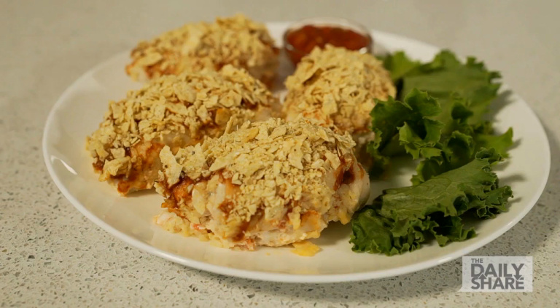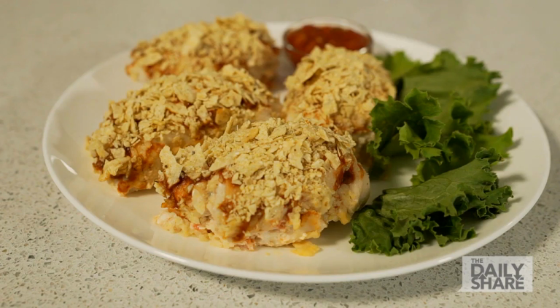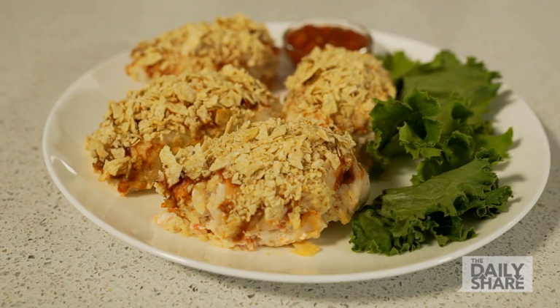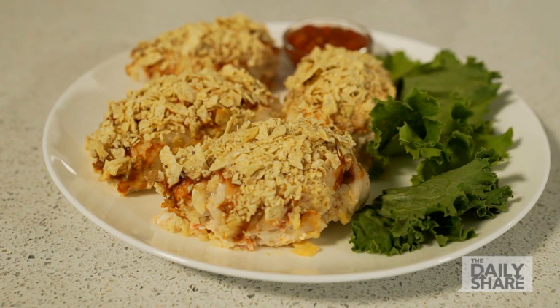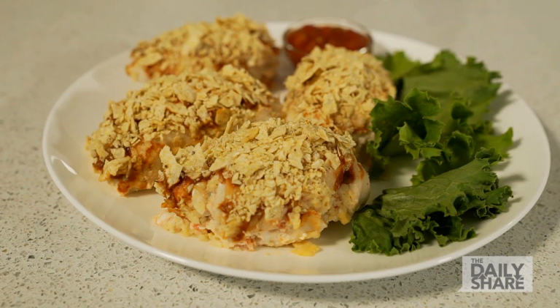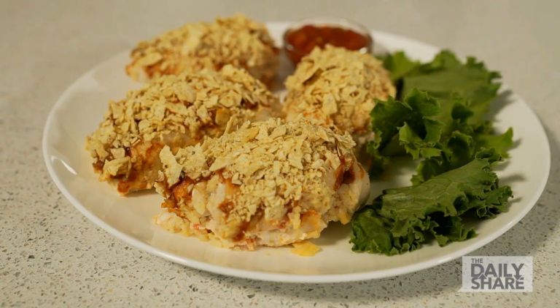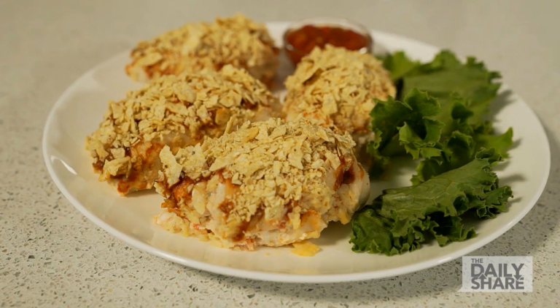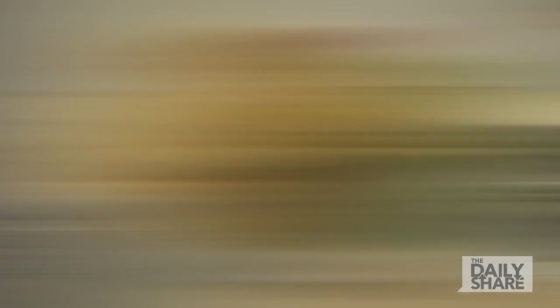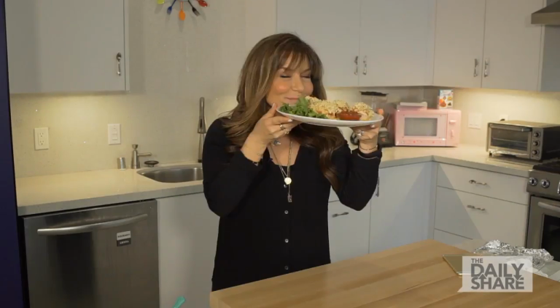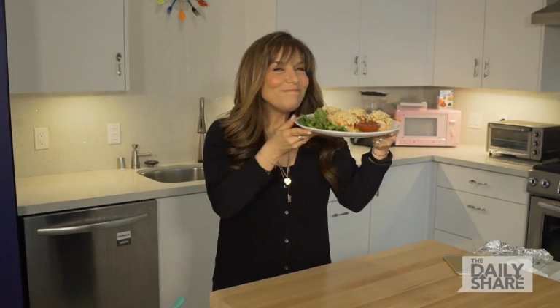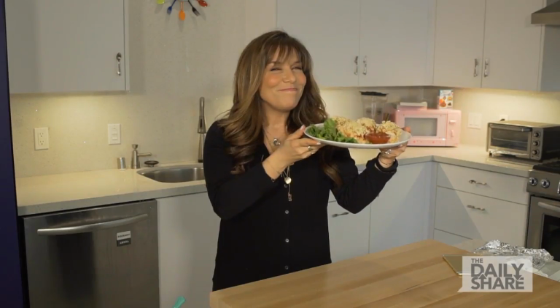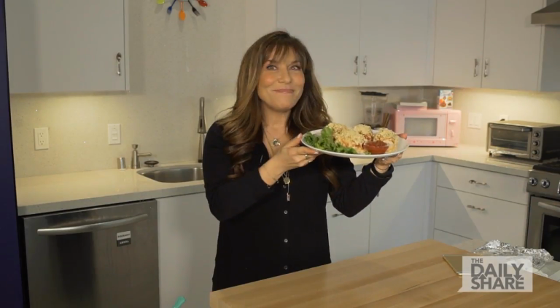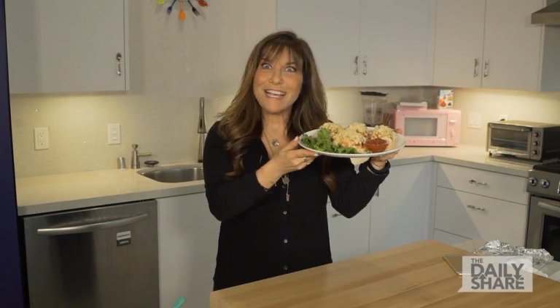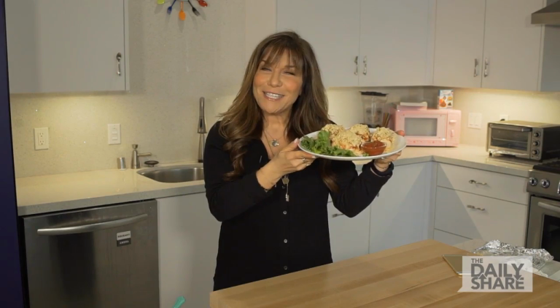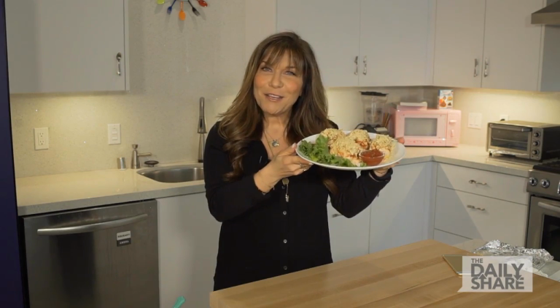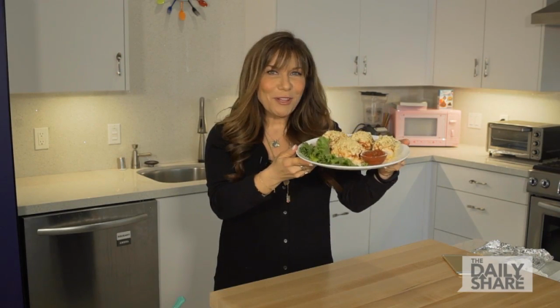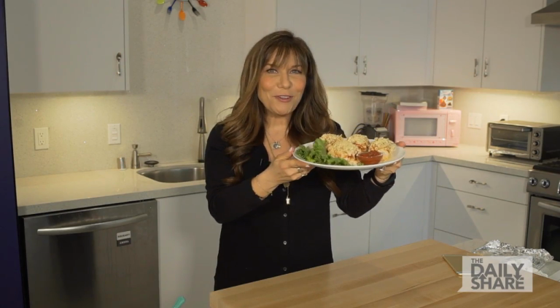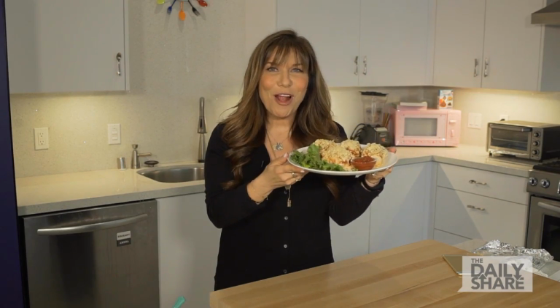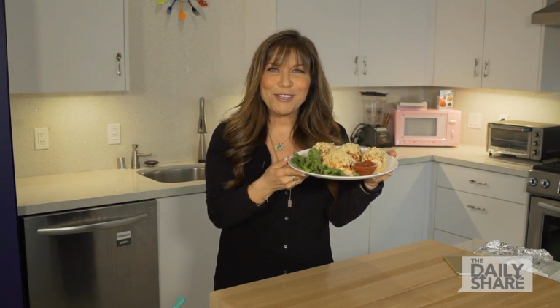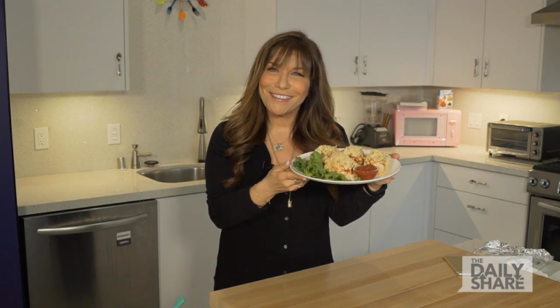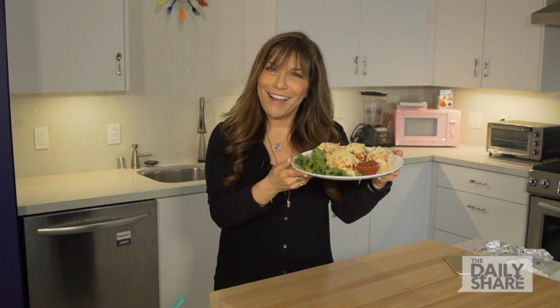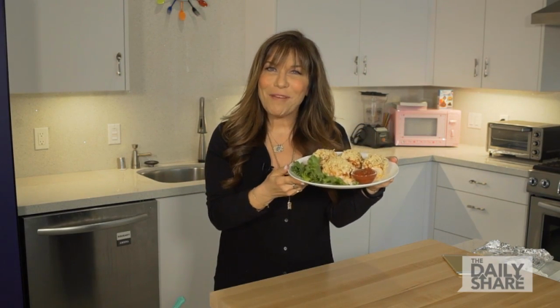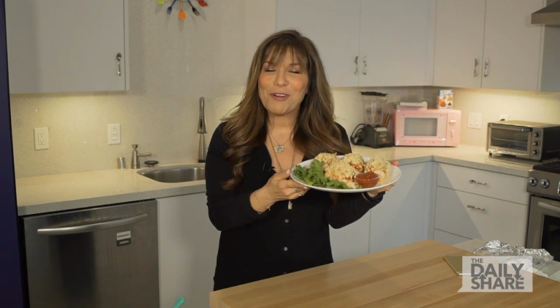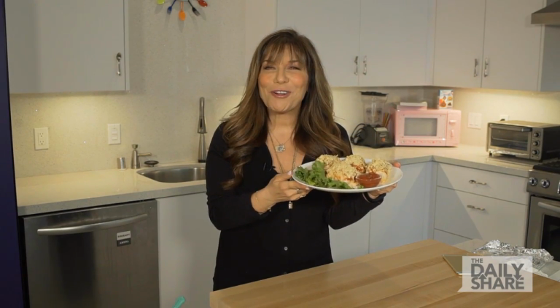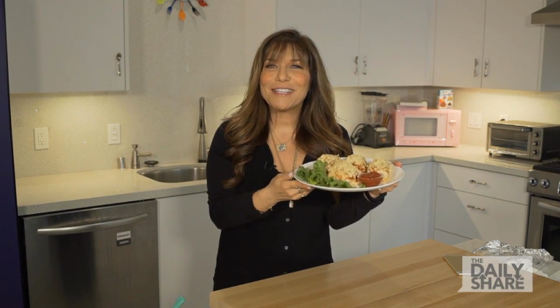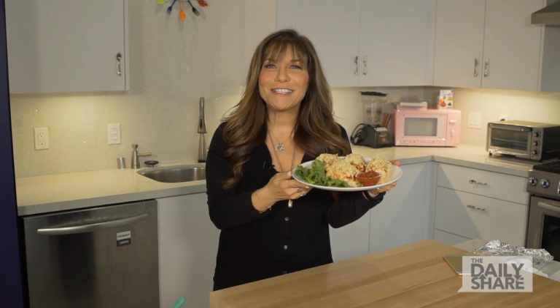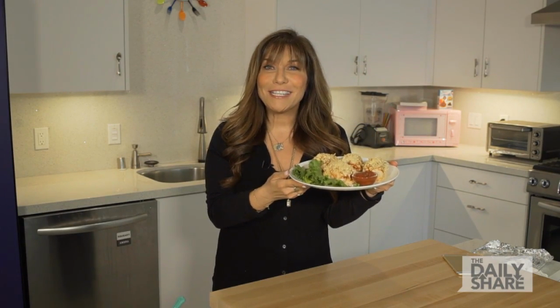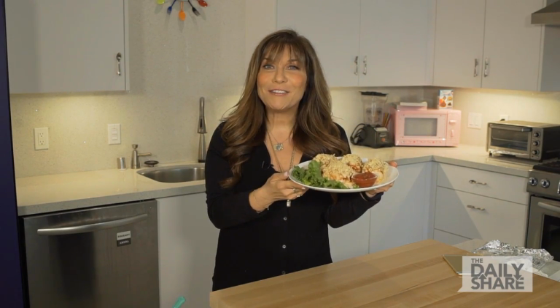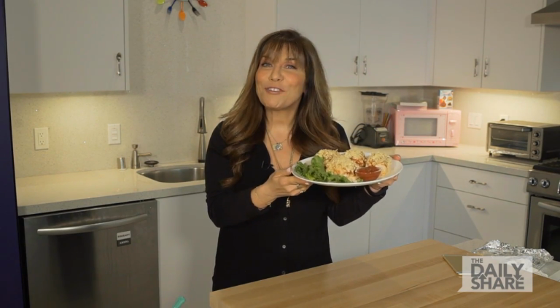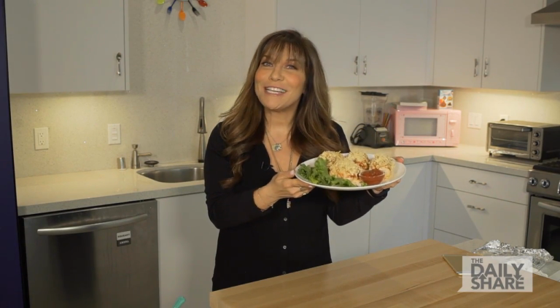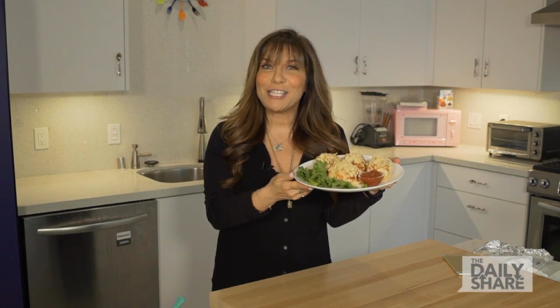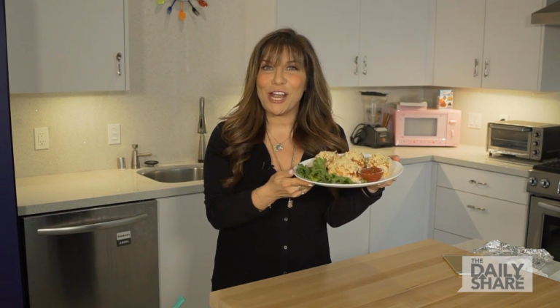Dinner time! Zesty with a little crunch. I'm Hungry Girl Lisa Lillian for The Daily Share.